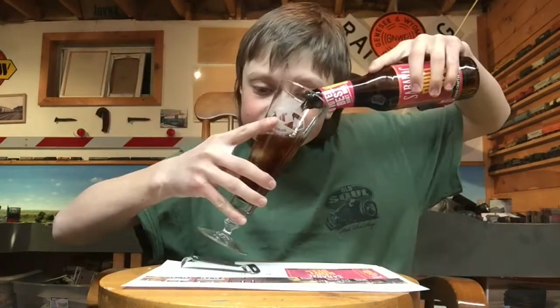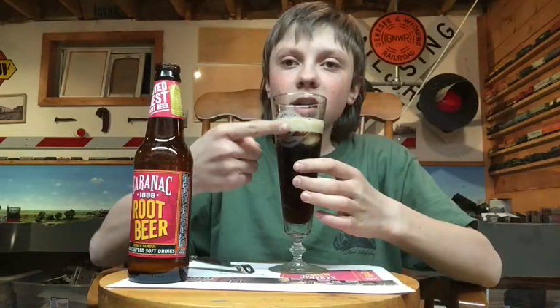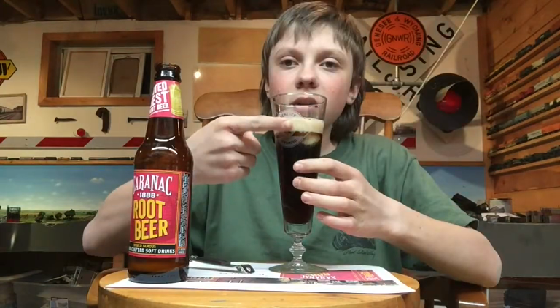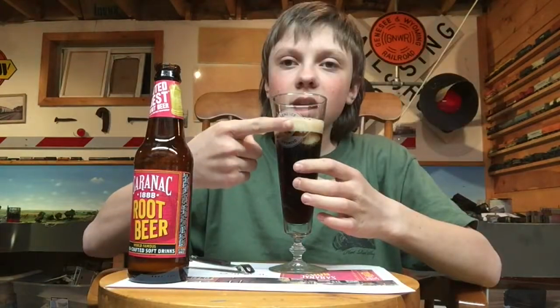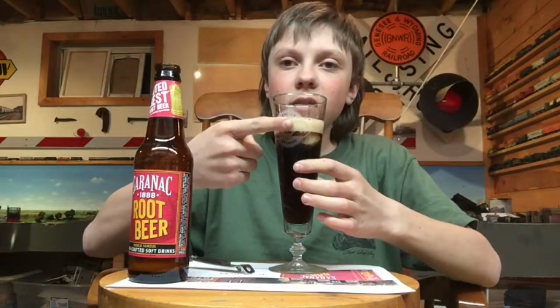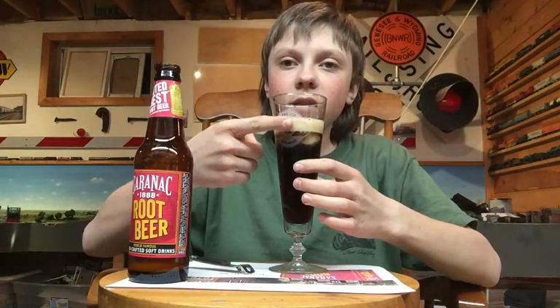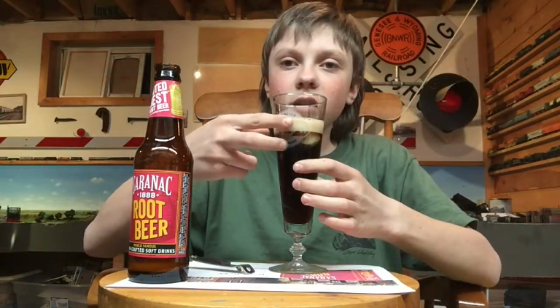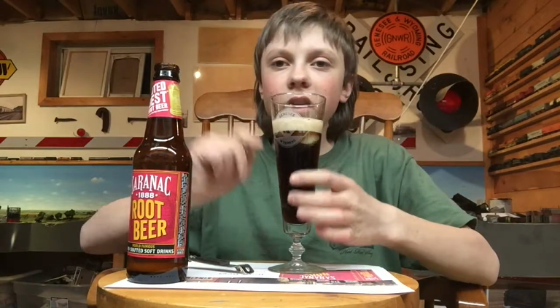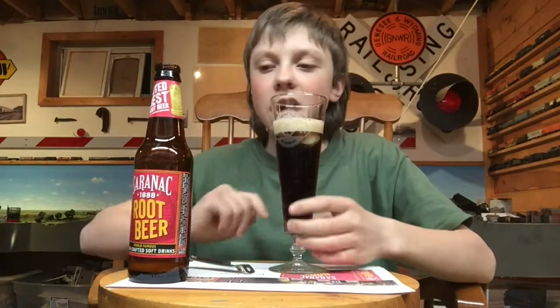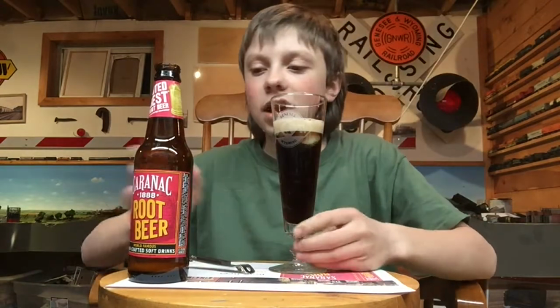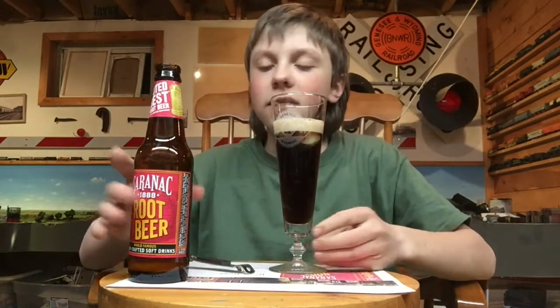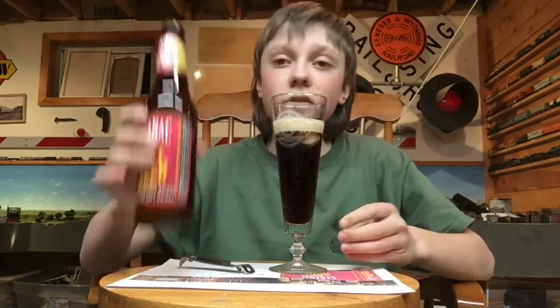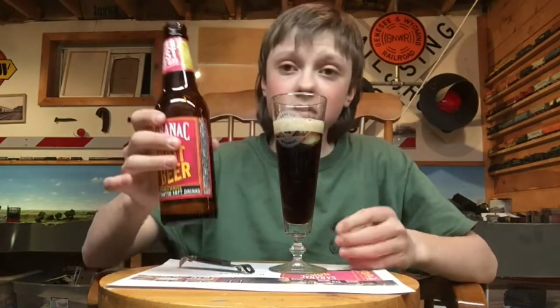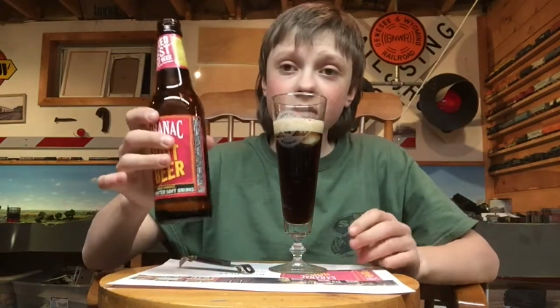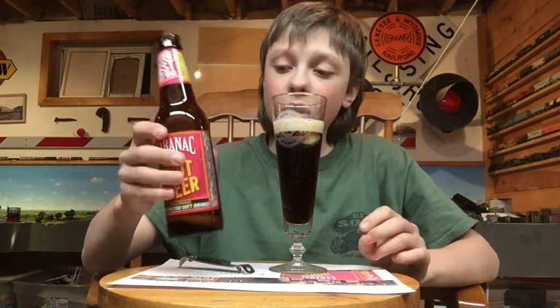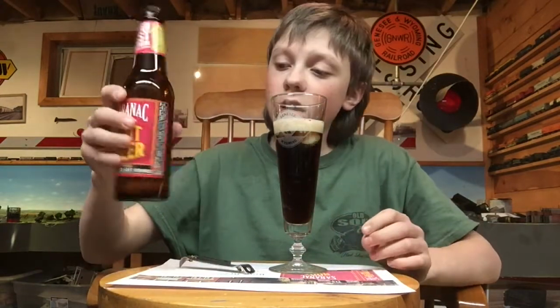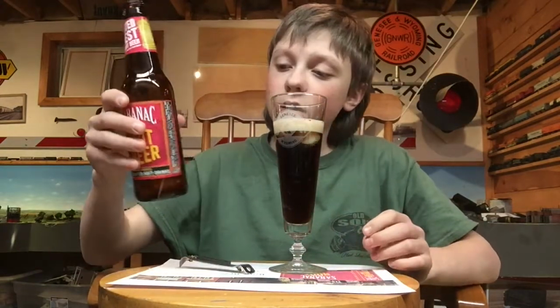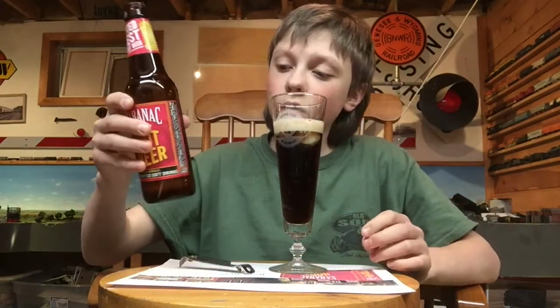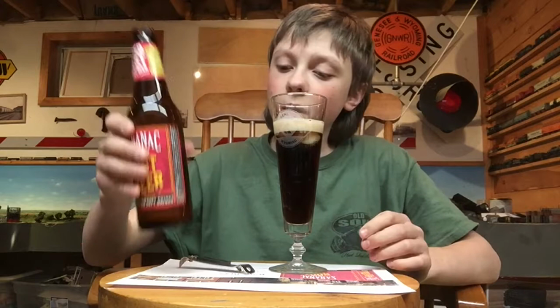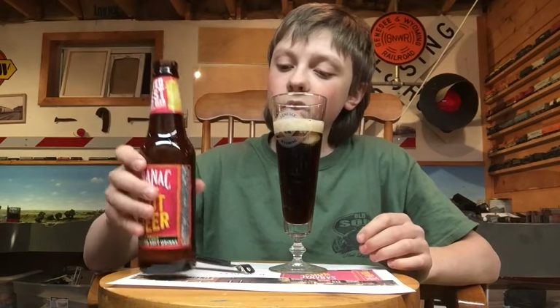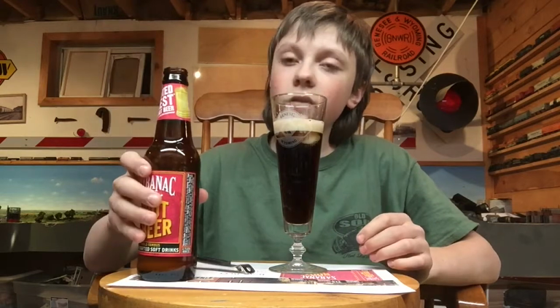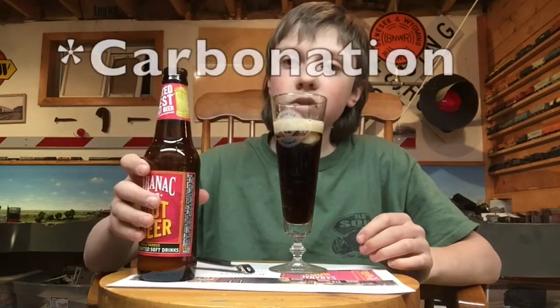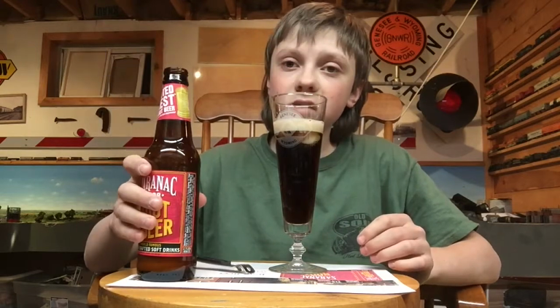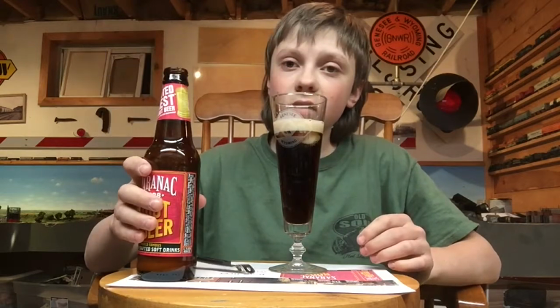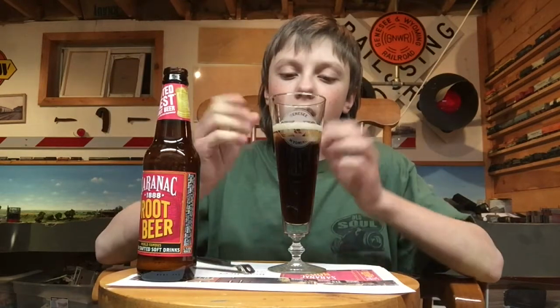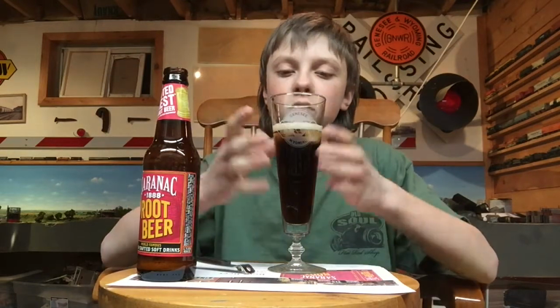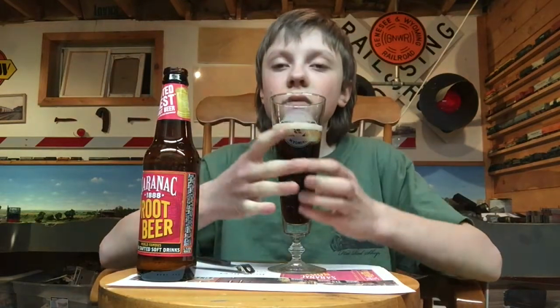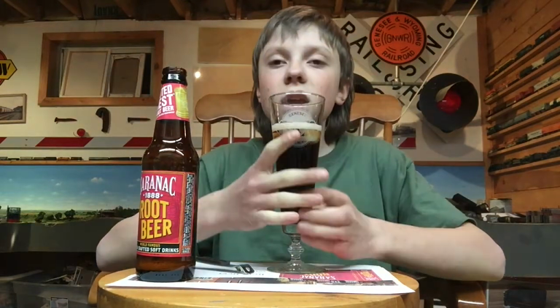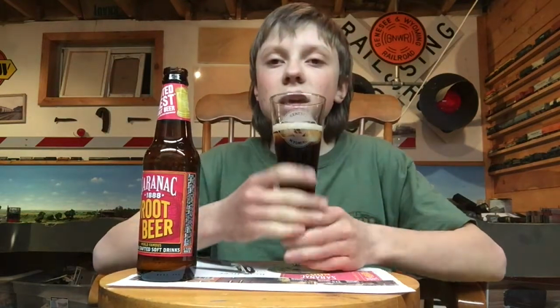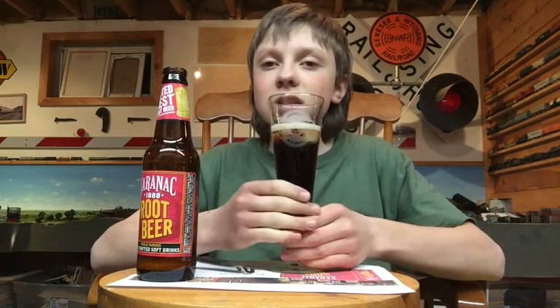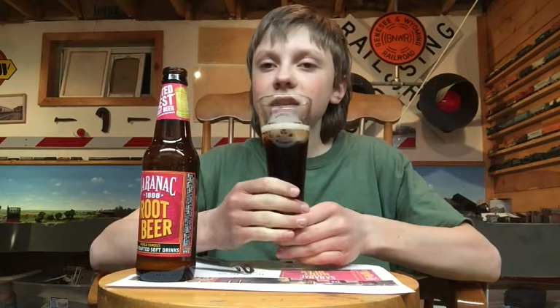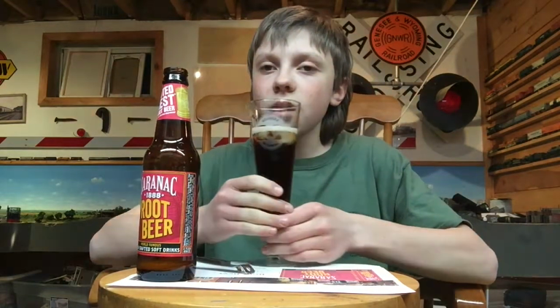Got about a finger-thick head there, even though this was only half a bottle. I already poured probably most of the carbonation out of it. Alright, so we'll give it a nice taste now.